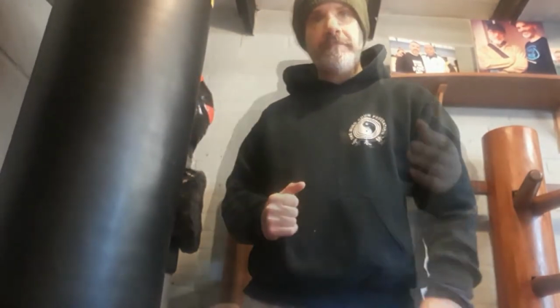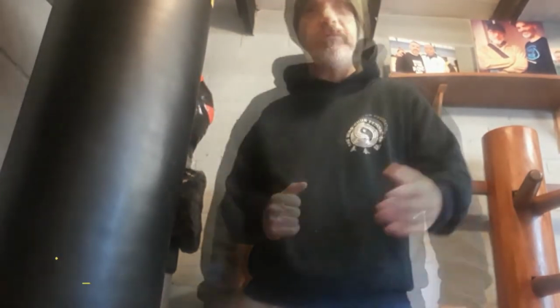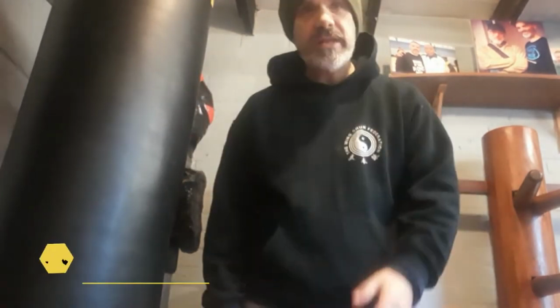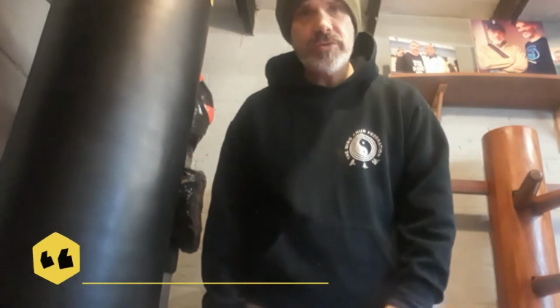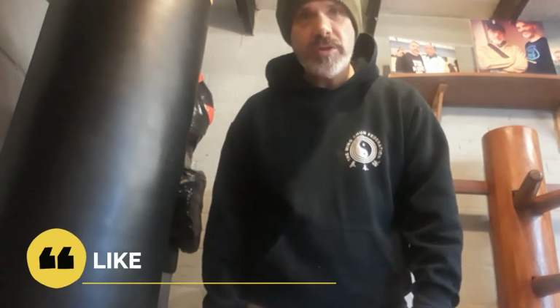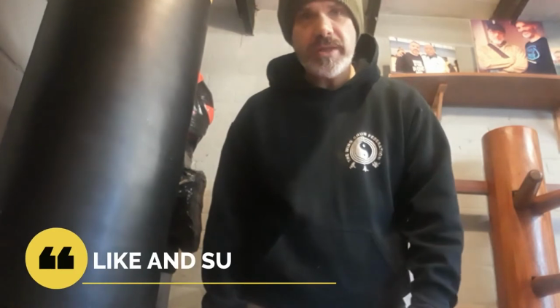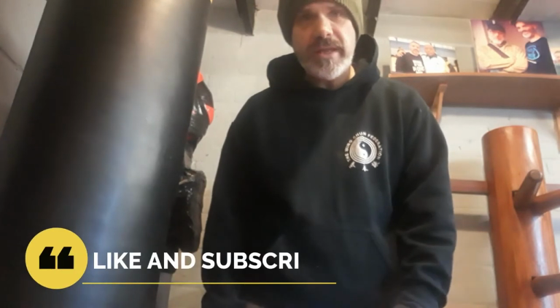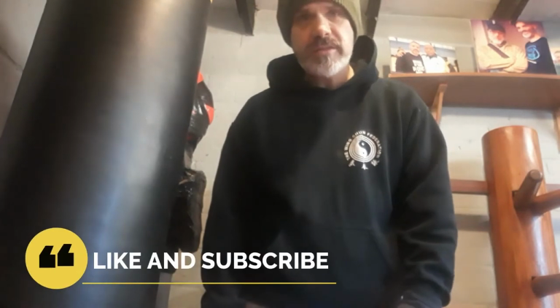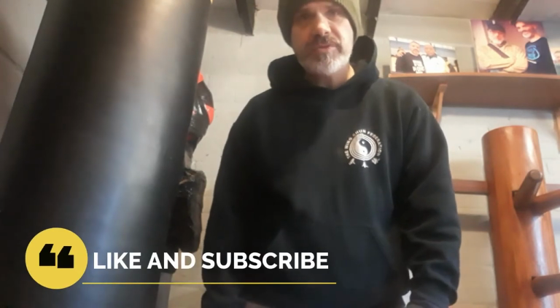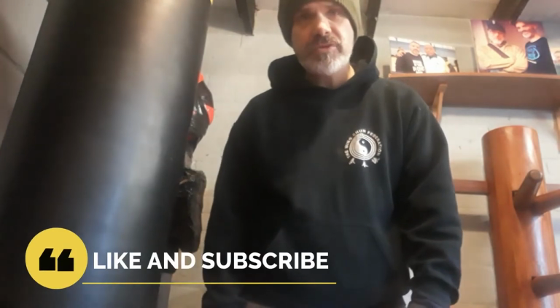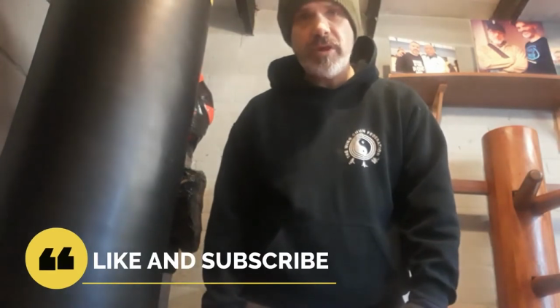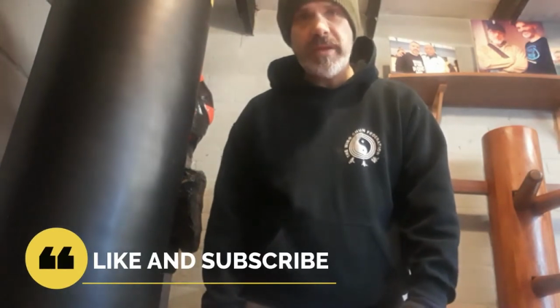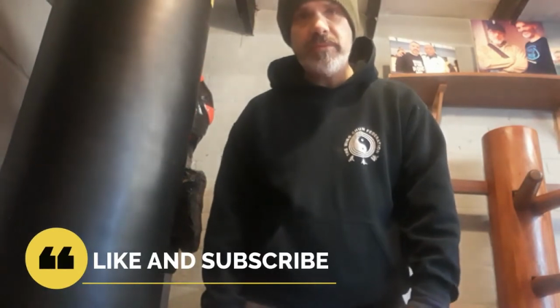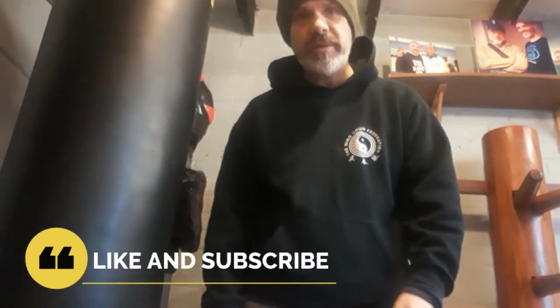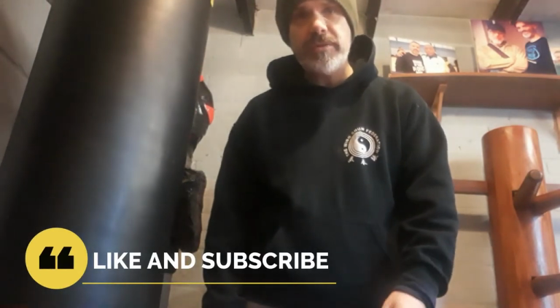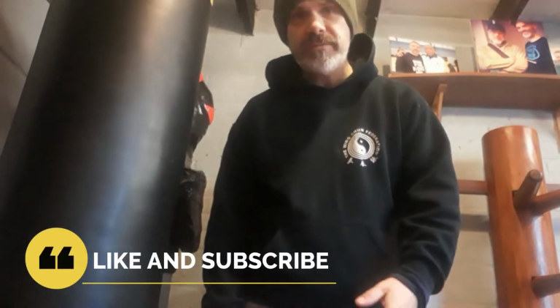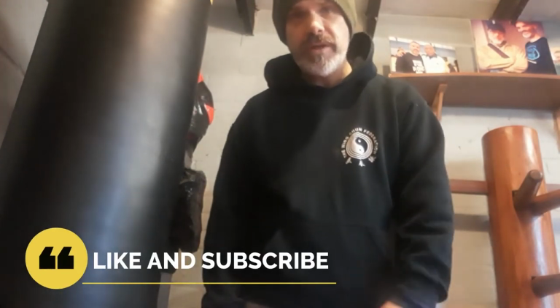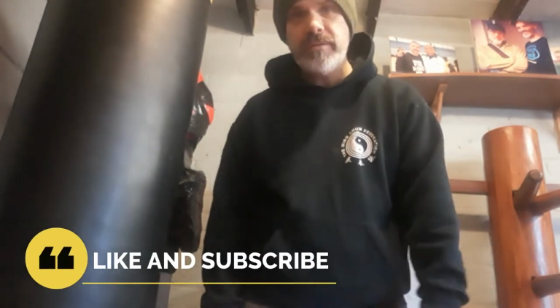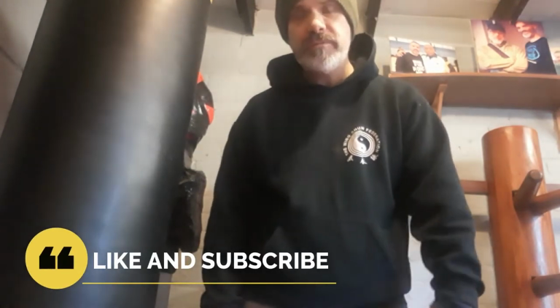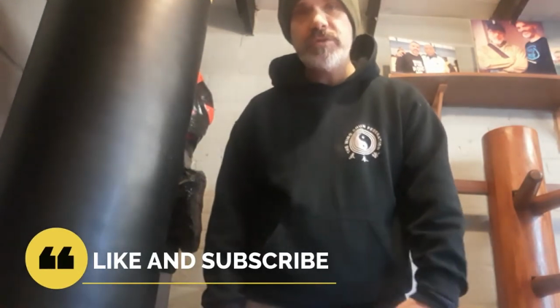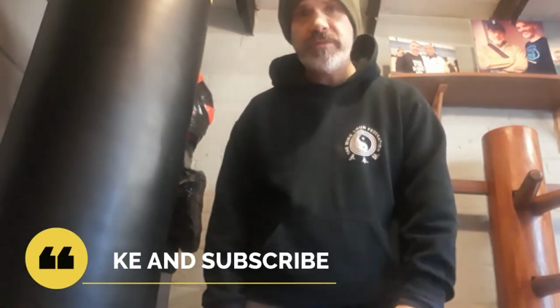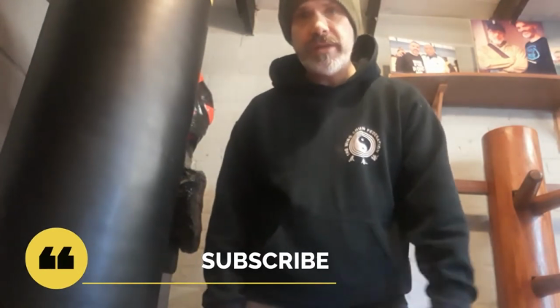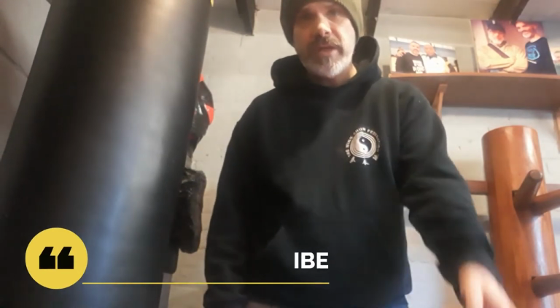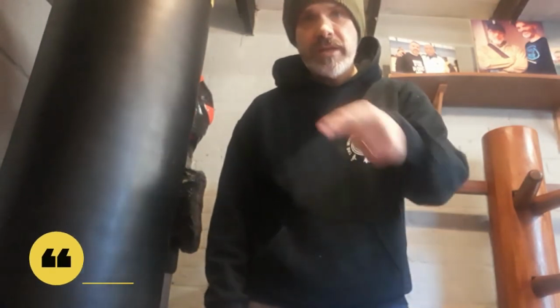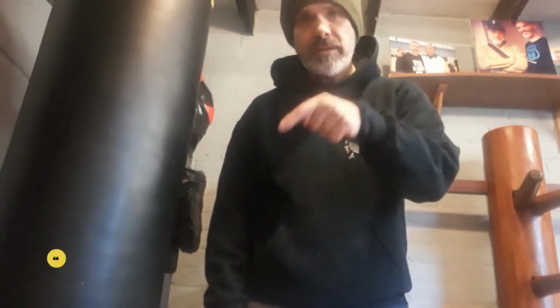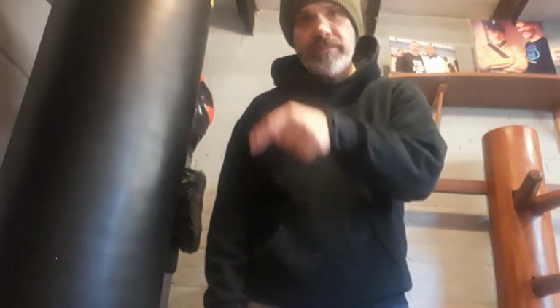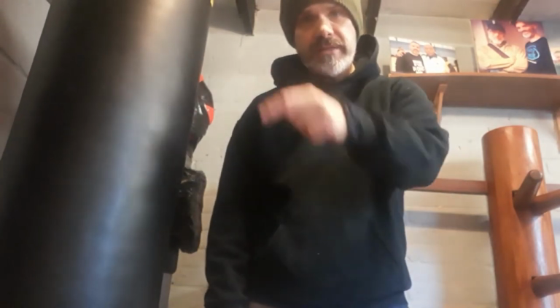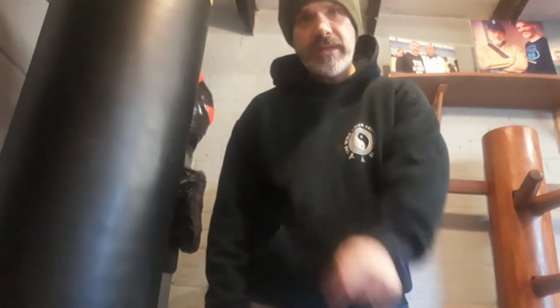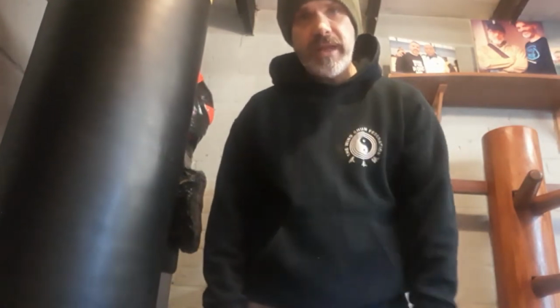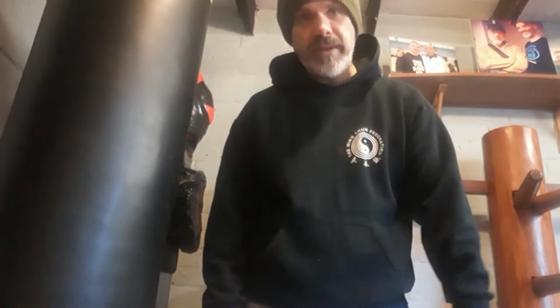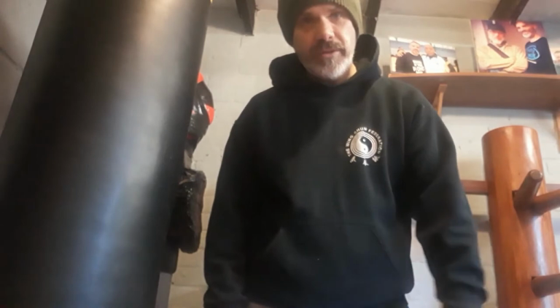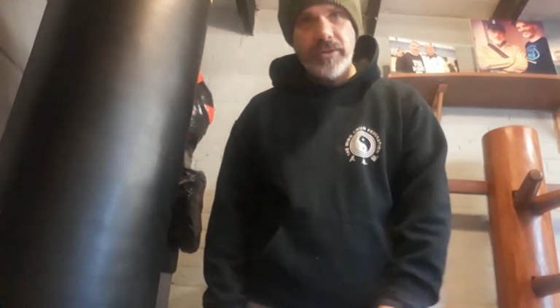Don't forget to like and subscribe, and if you want to be notified of future videos don't forget to click that bell icon.